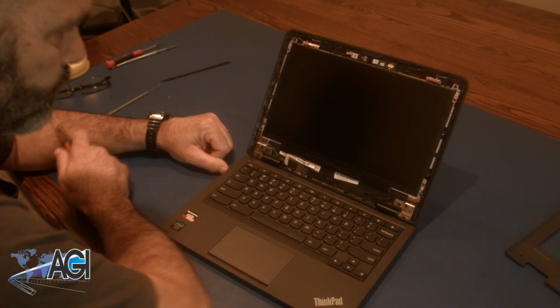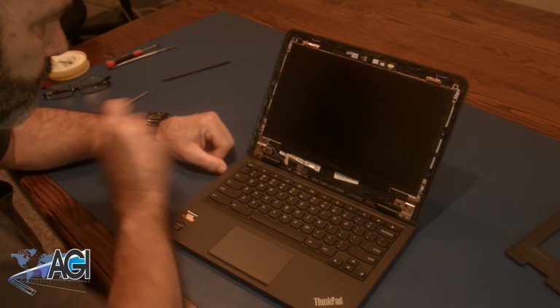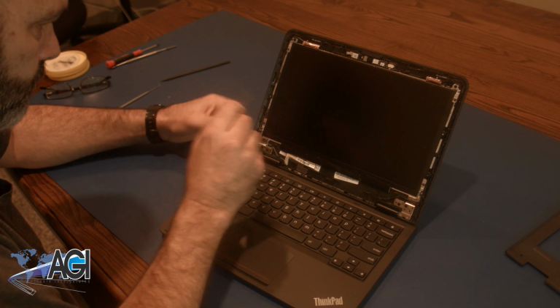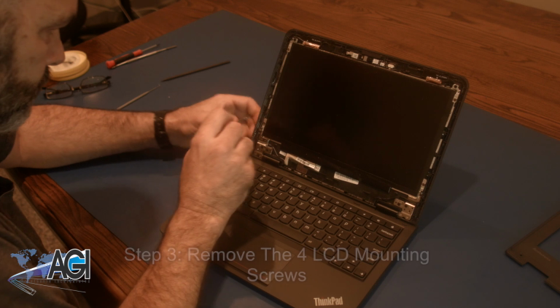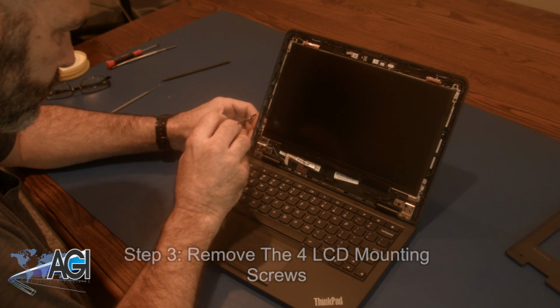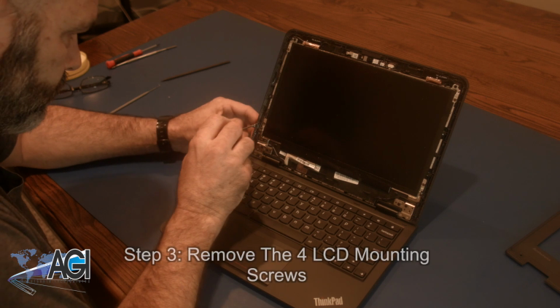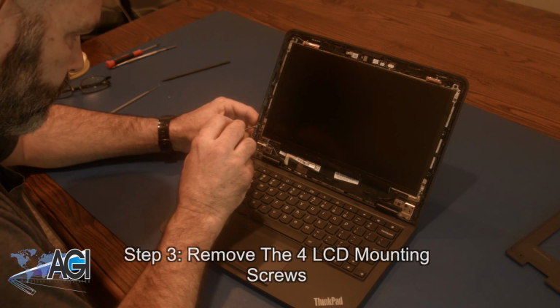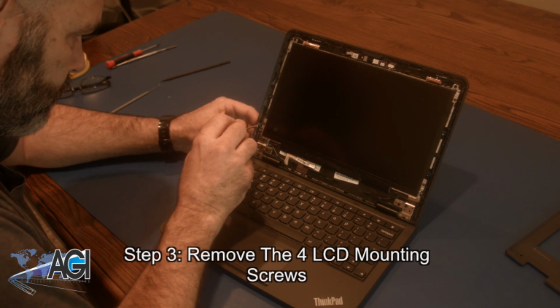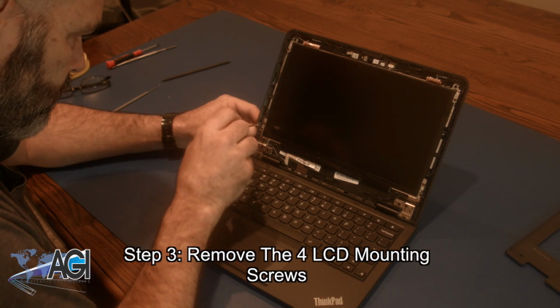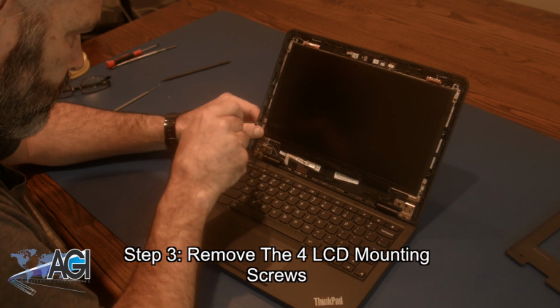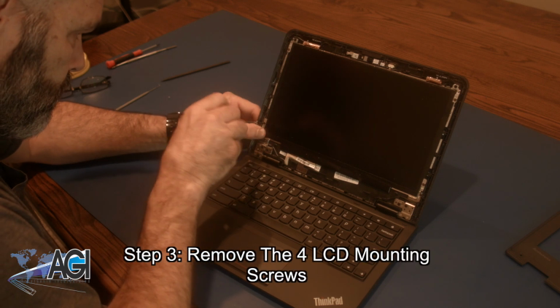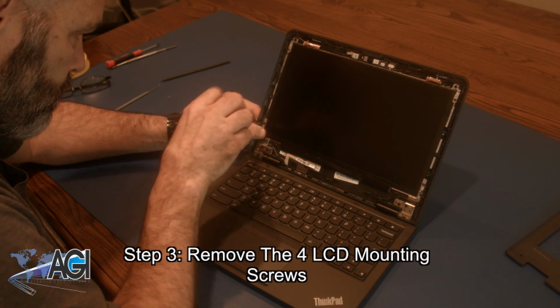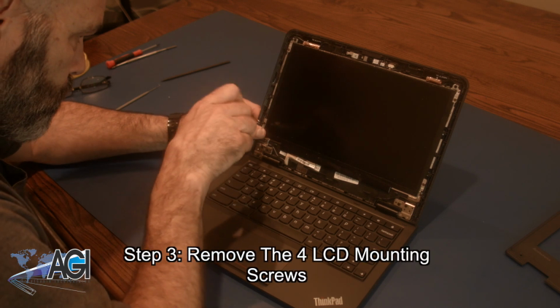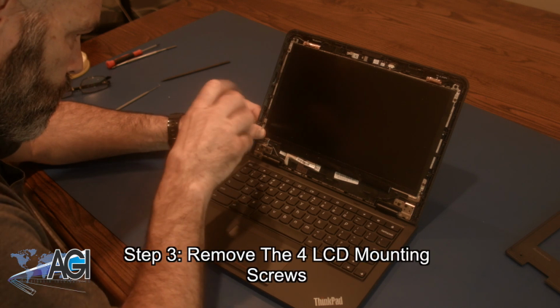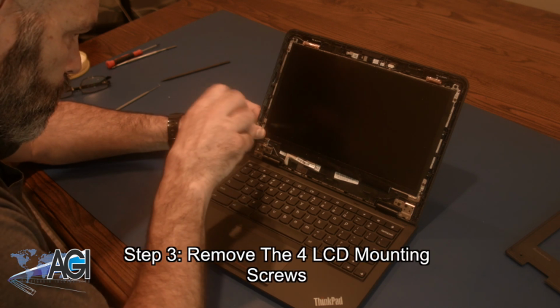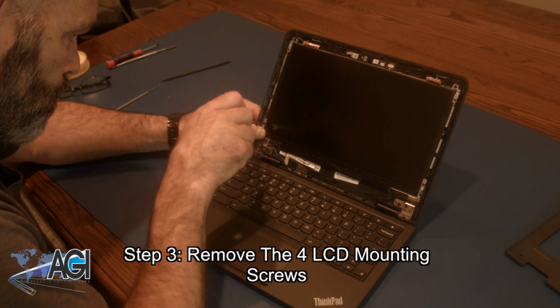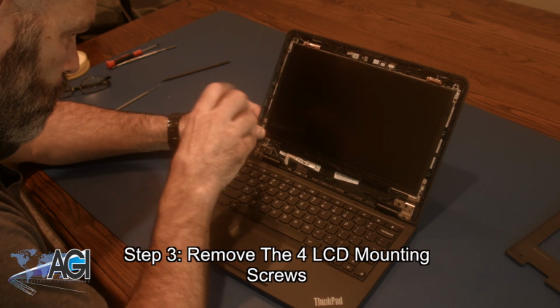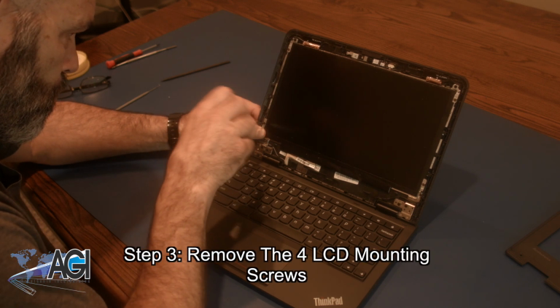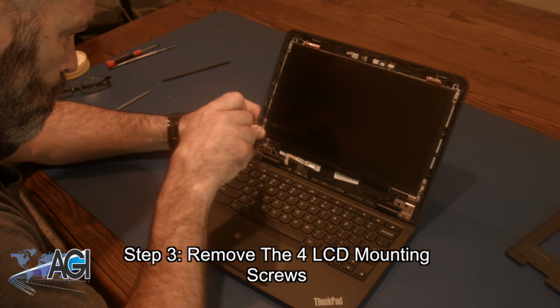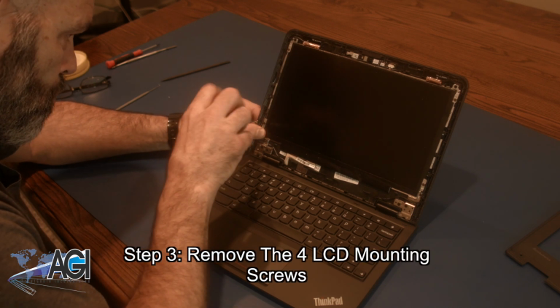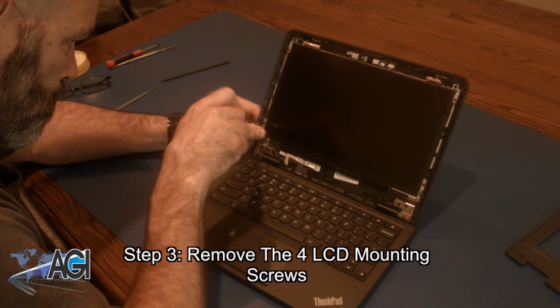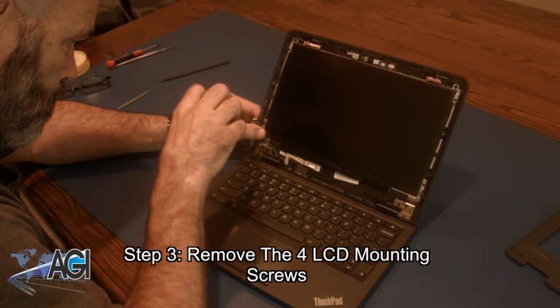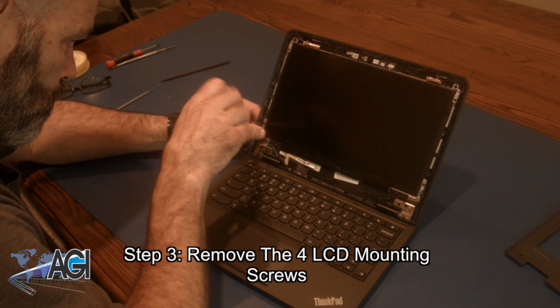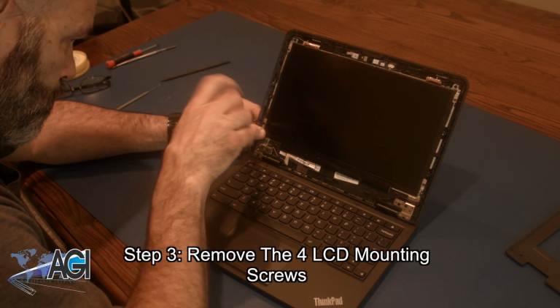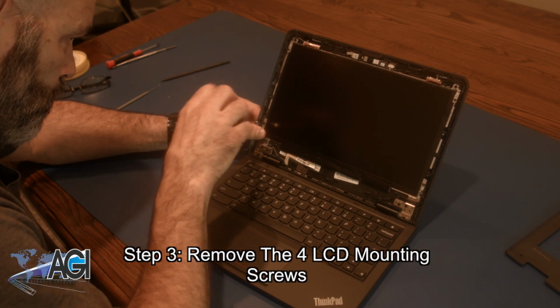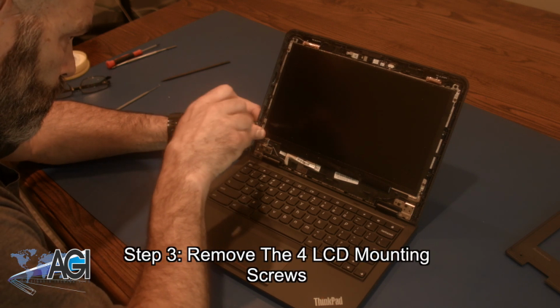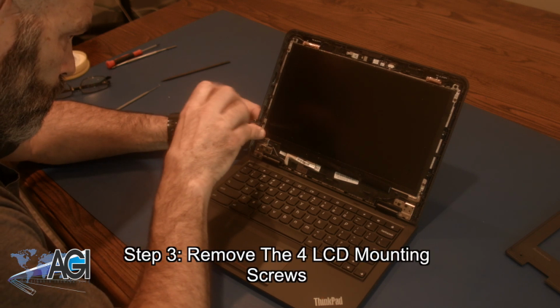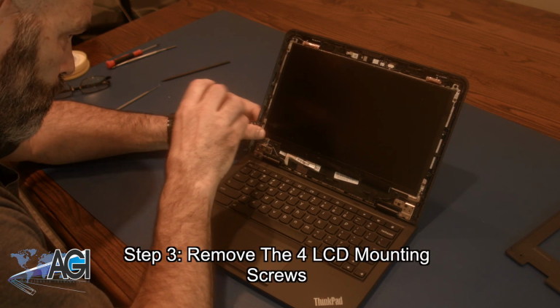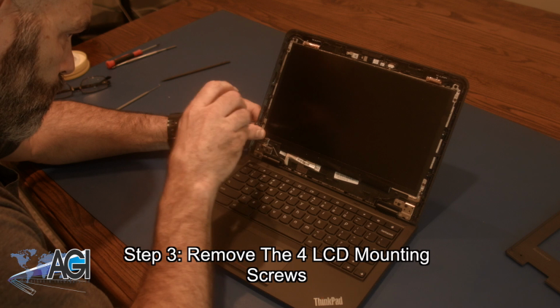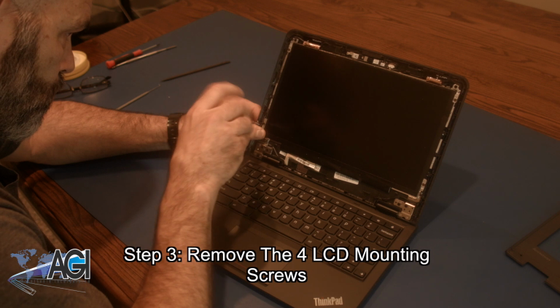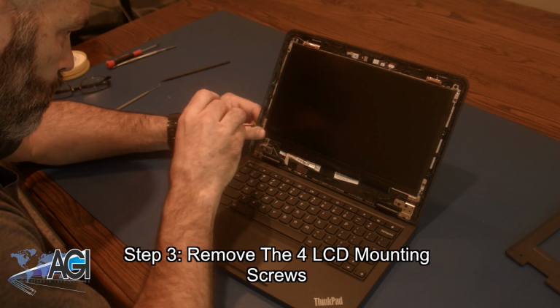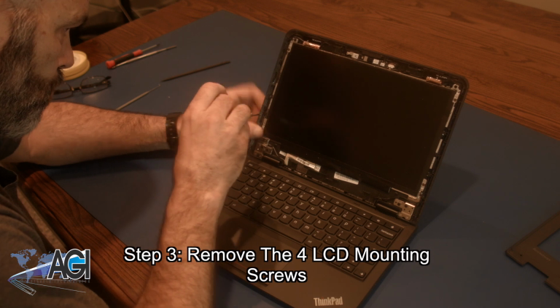Now you will remove the four LCD mounting screws. Next, you will use your spudger.